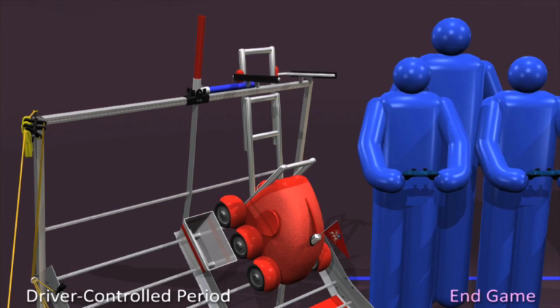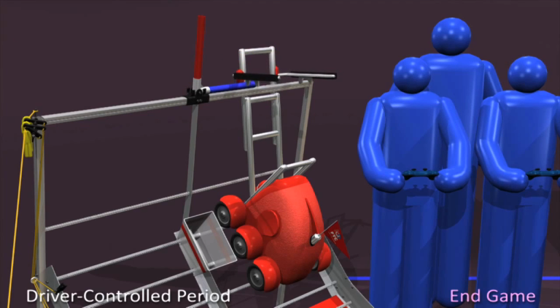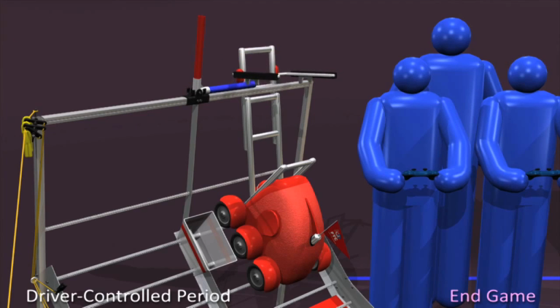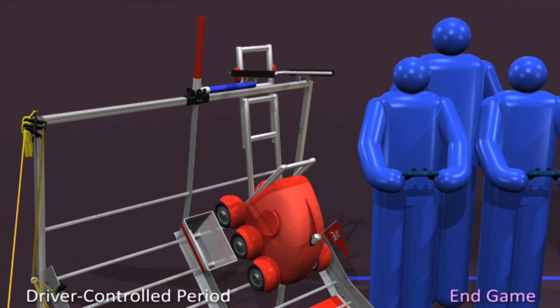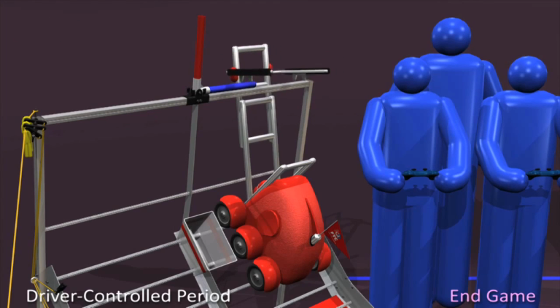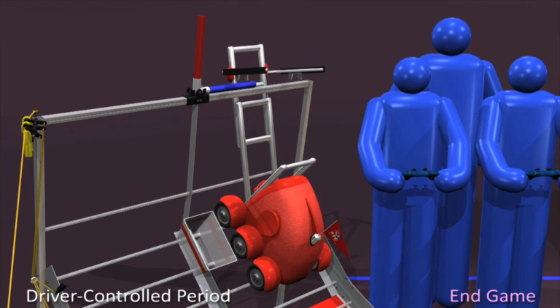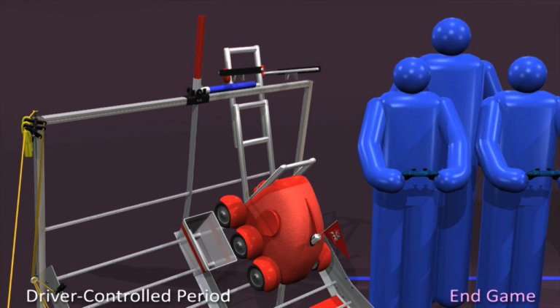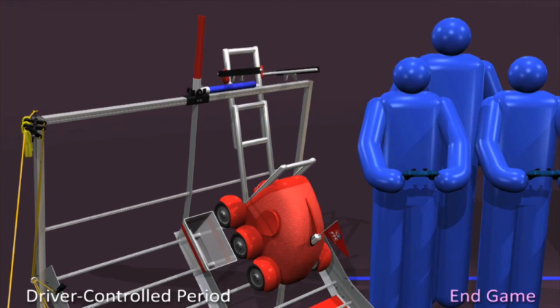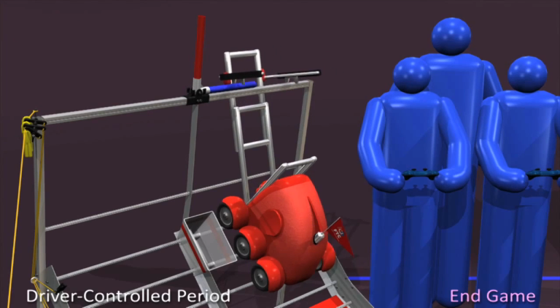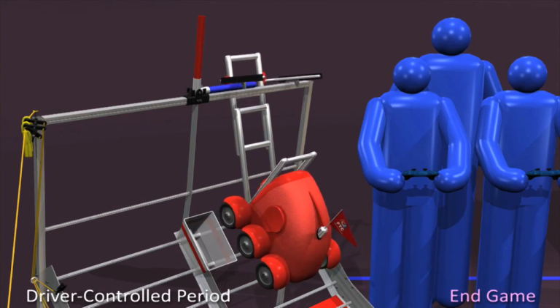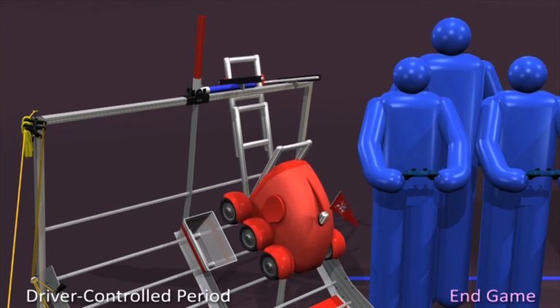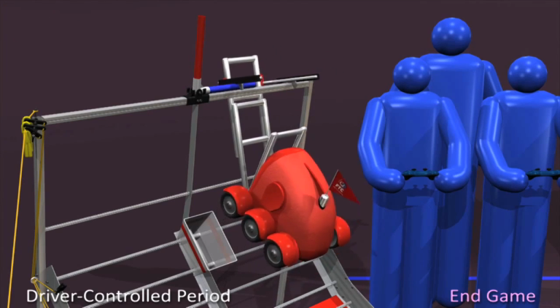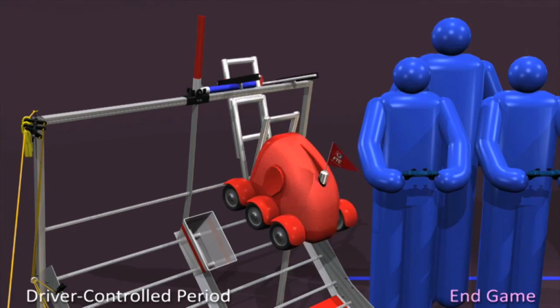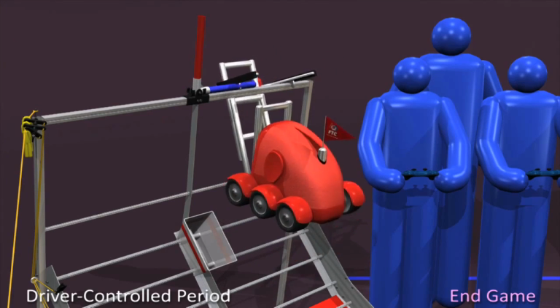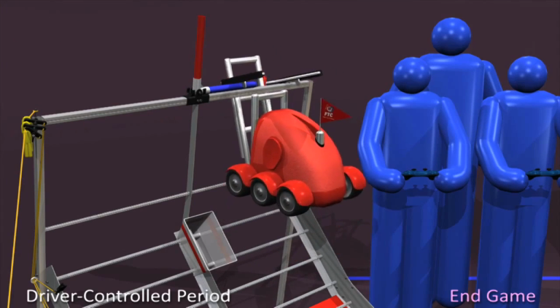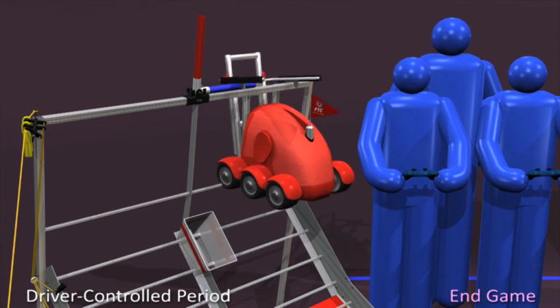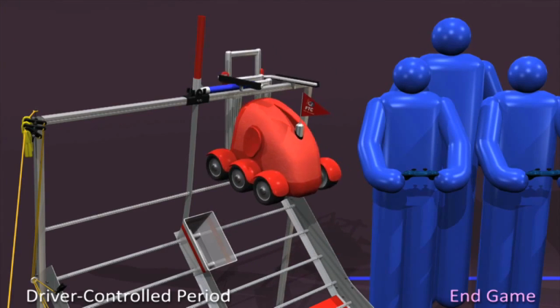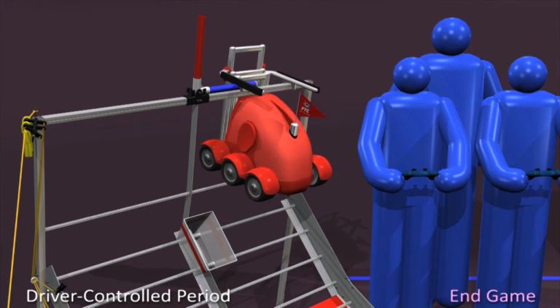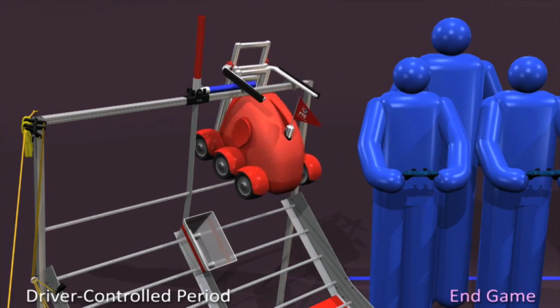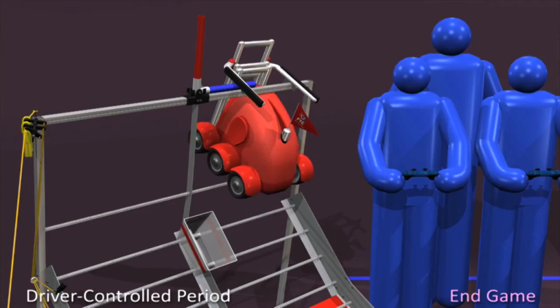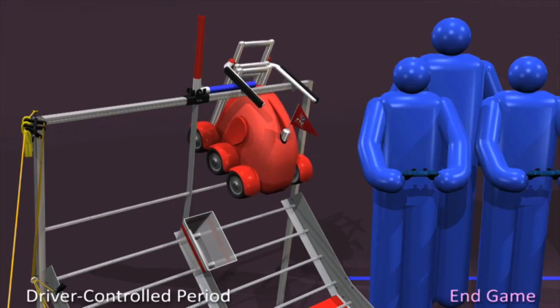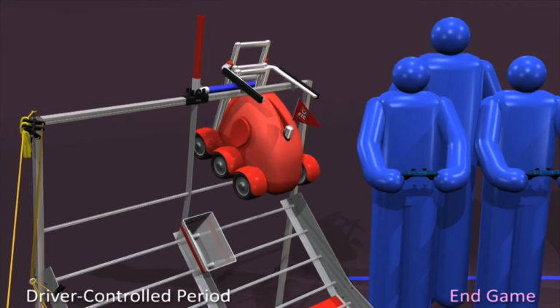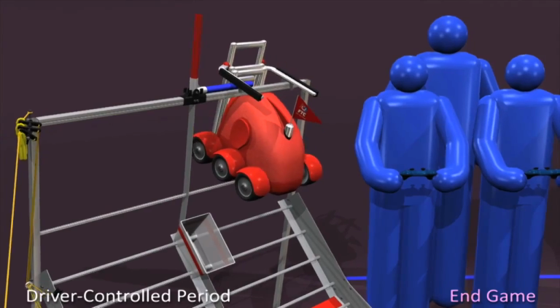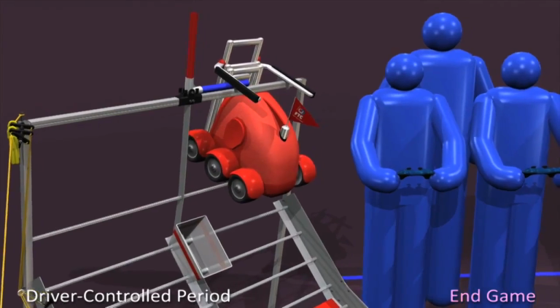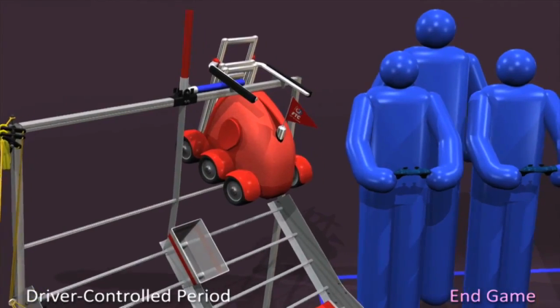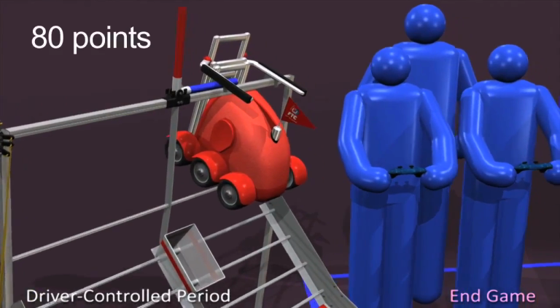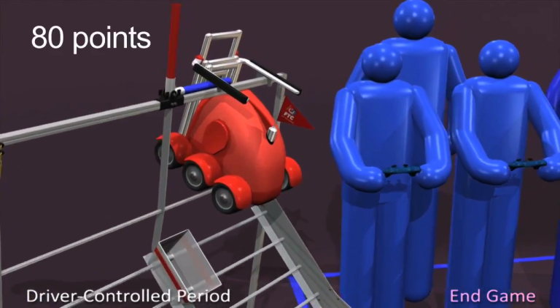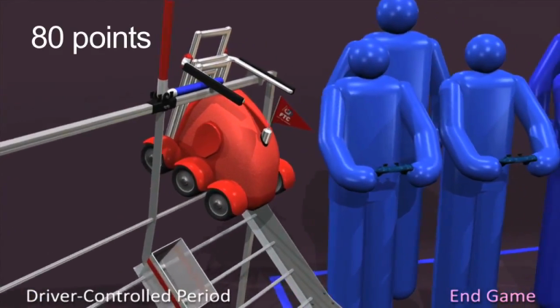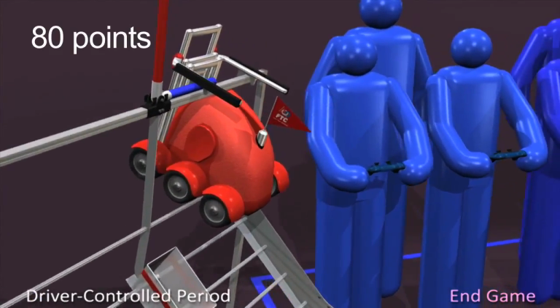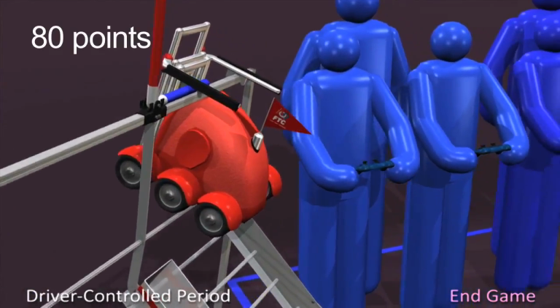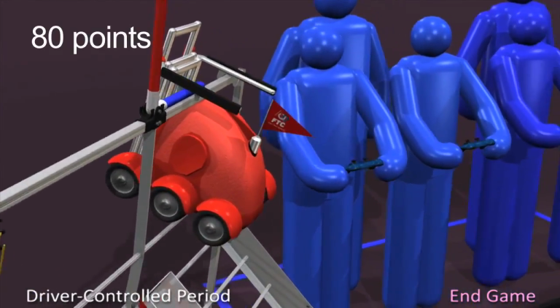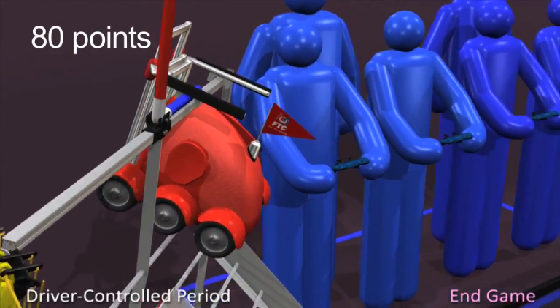And finally, if a robot can hang from the pull-up bar at the end of the match, it's worth 80 points.